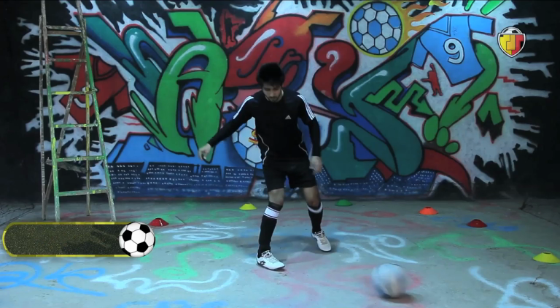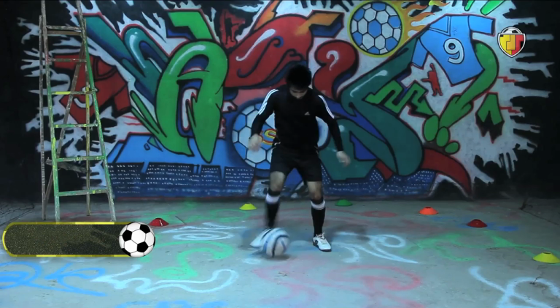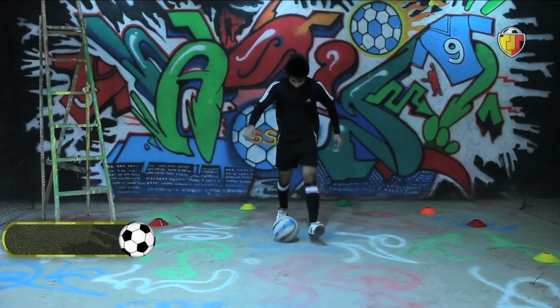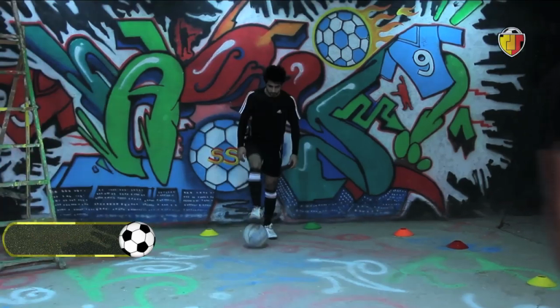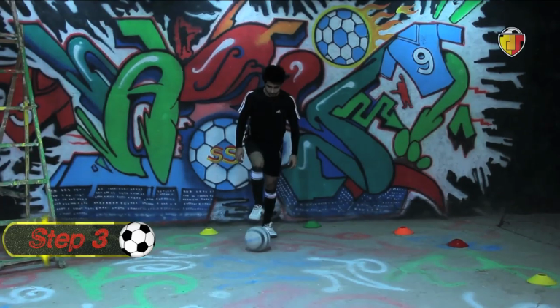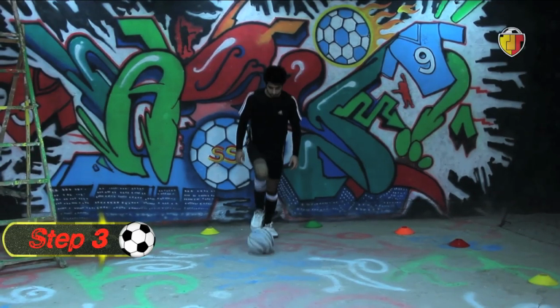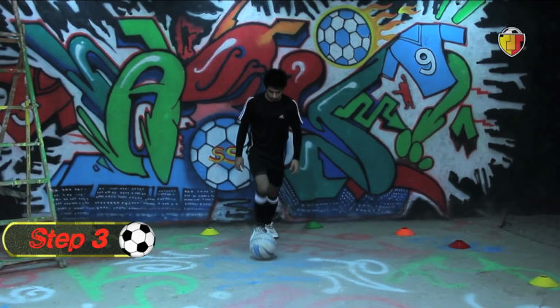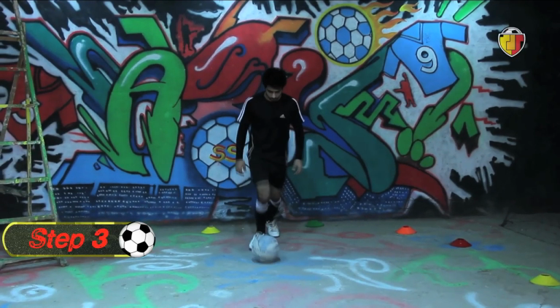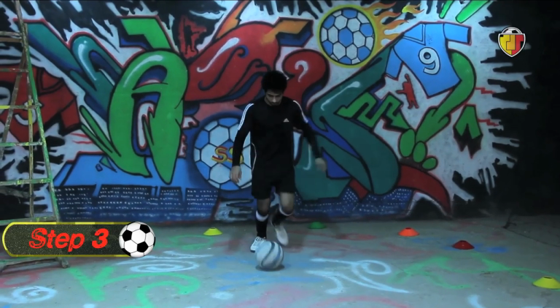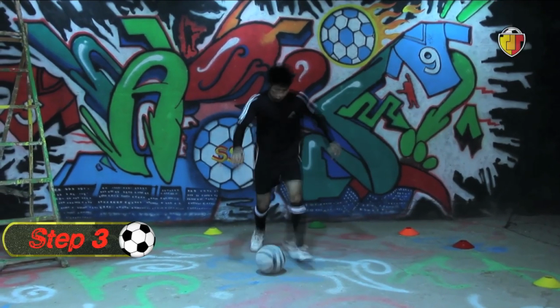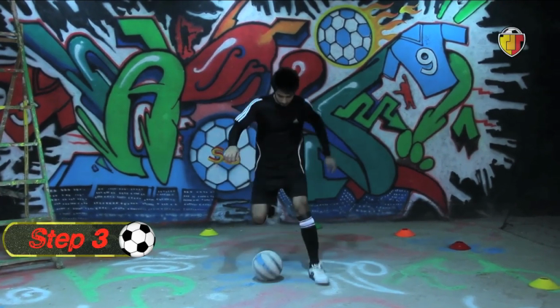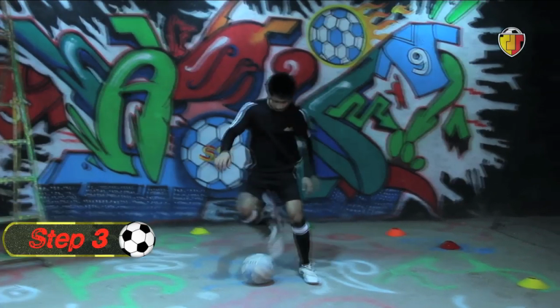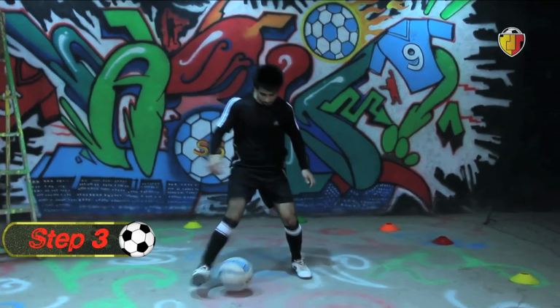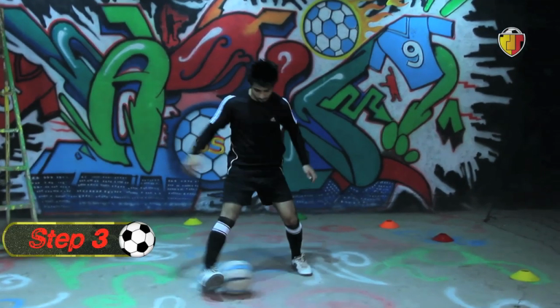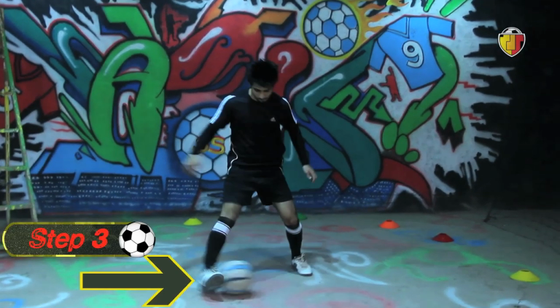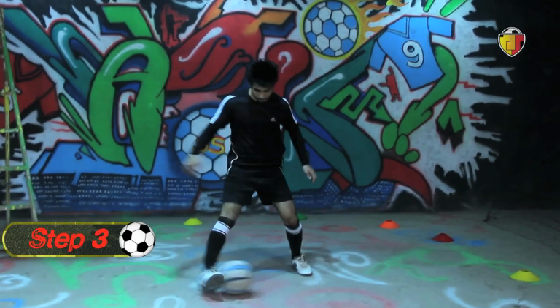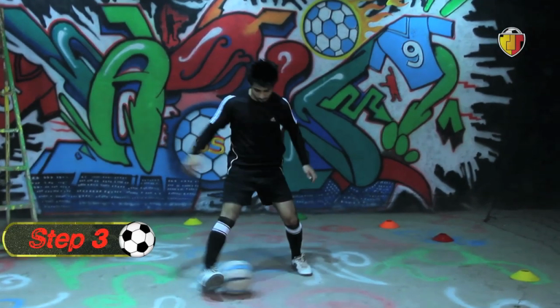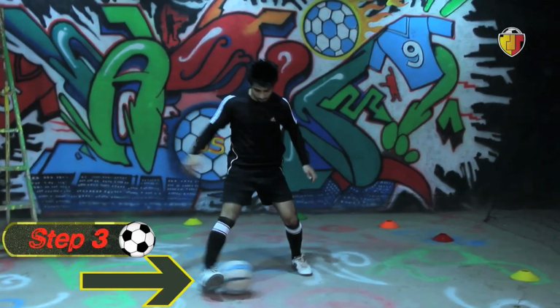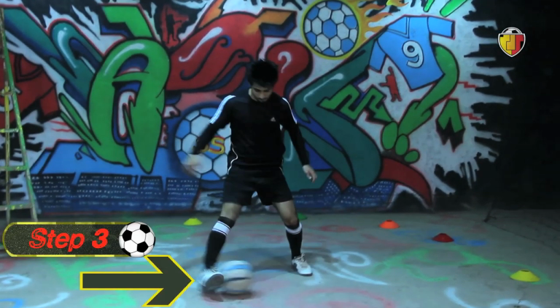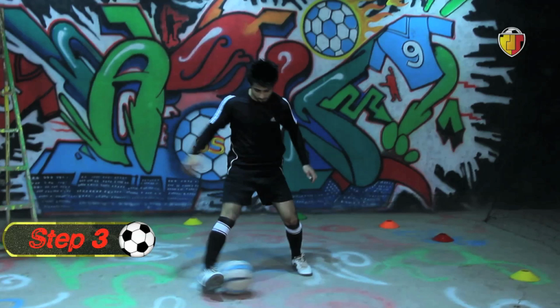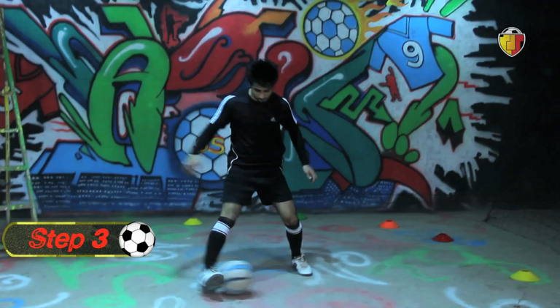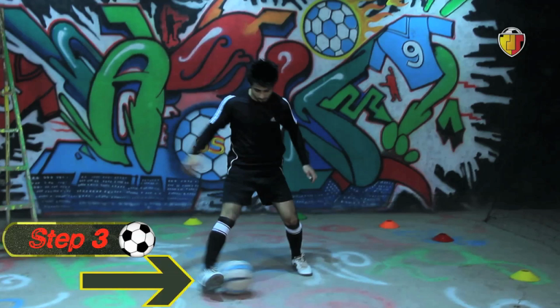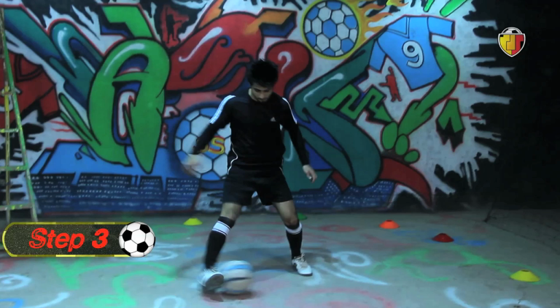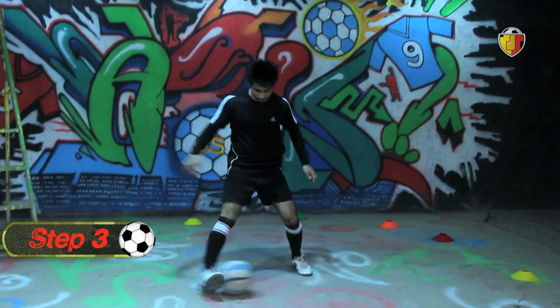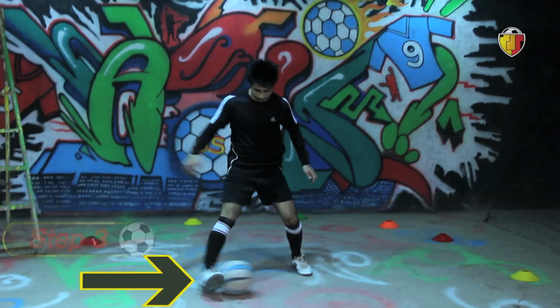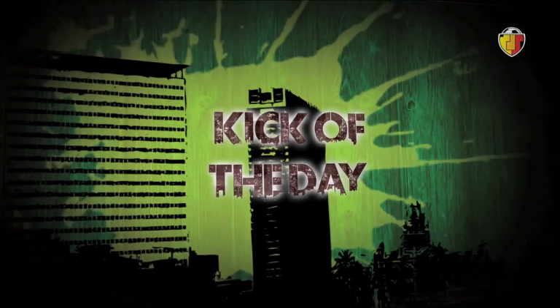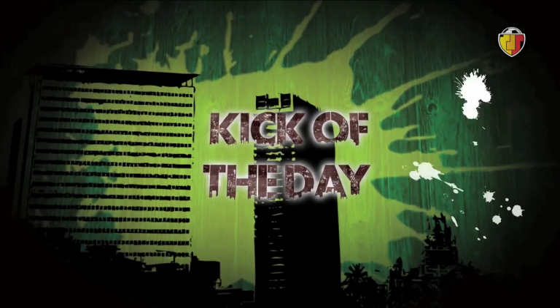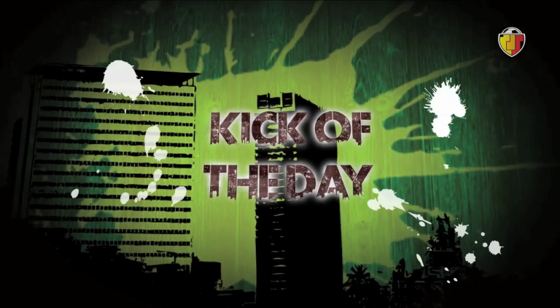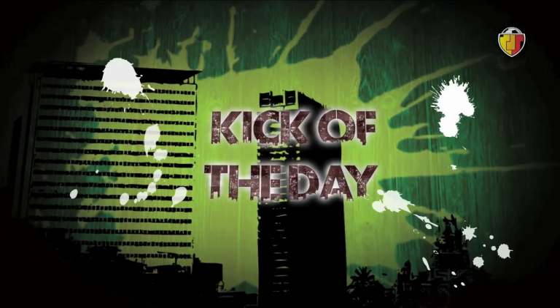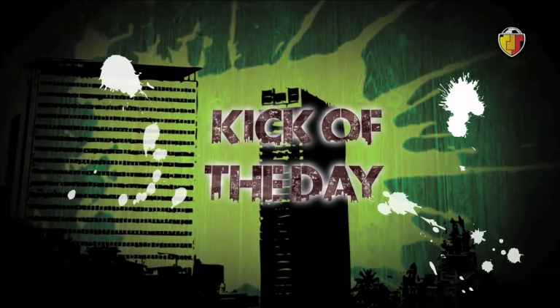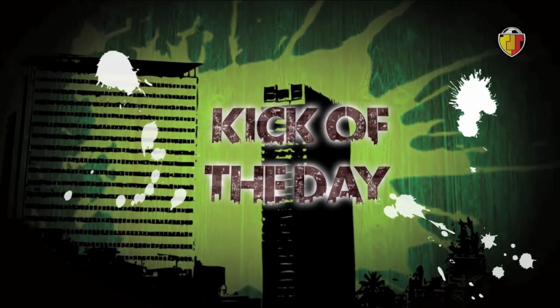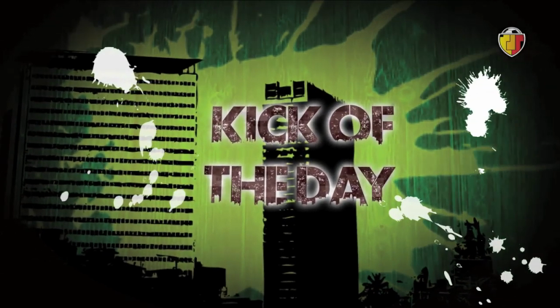Step 3: When the ball moves, use your outside foot to hit the ball.